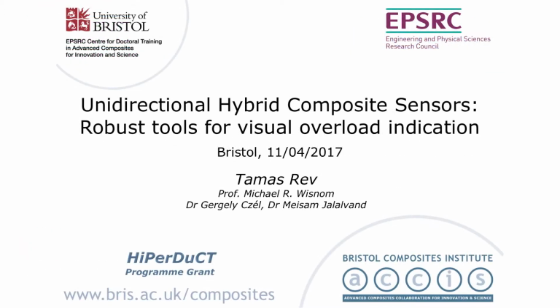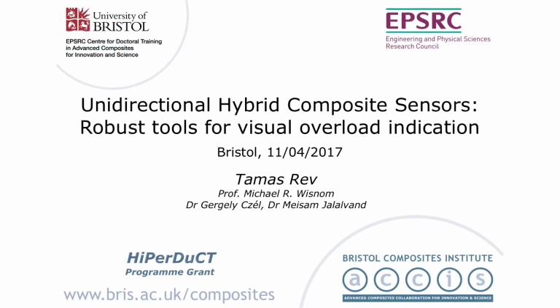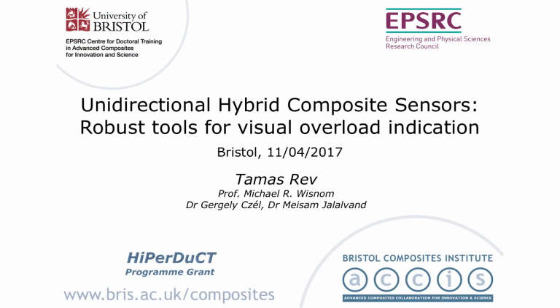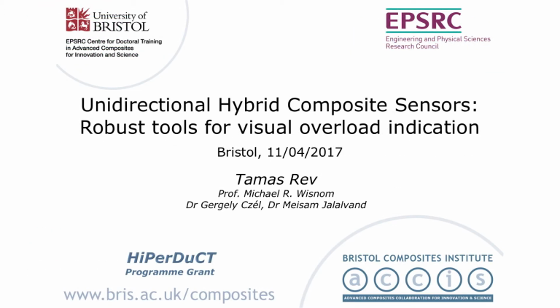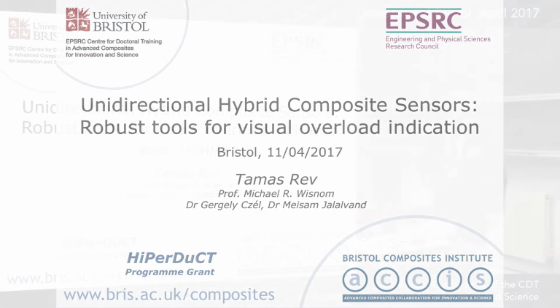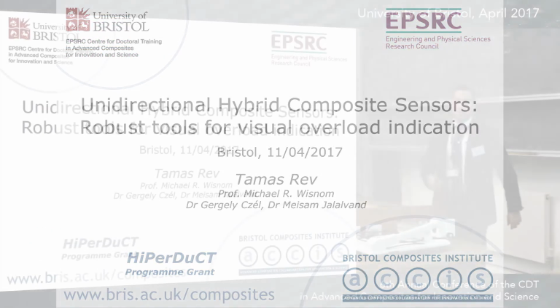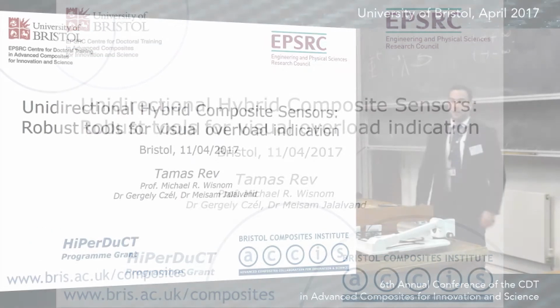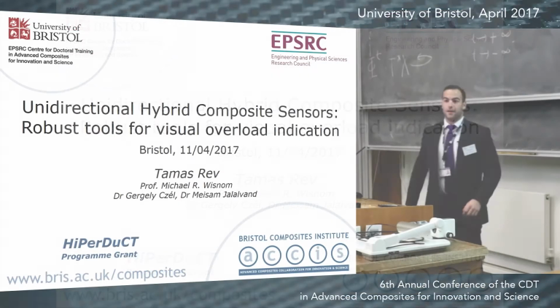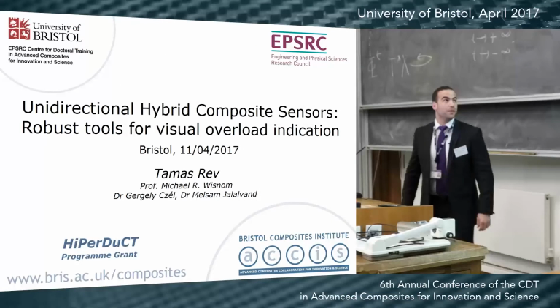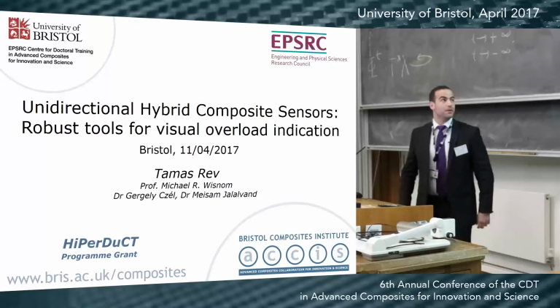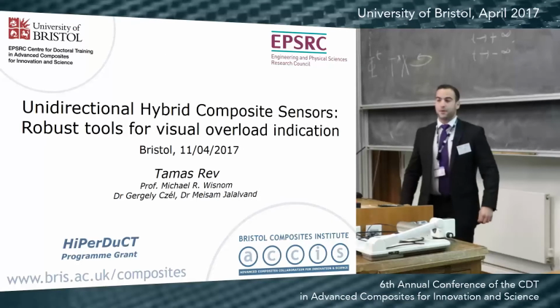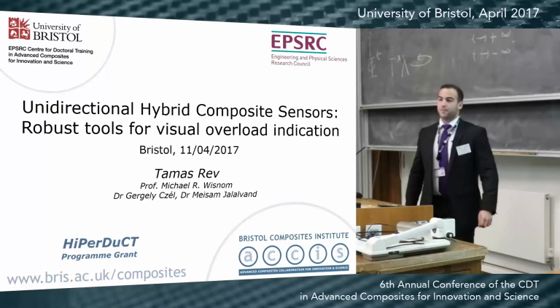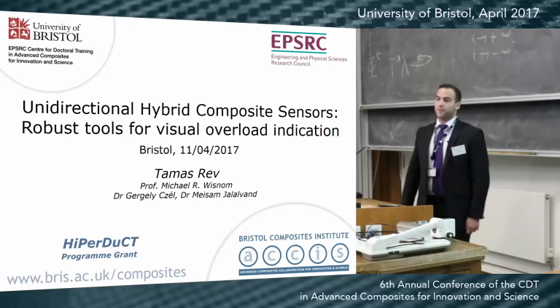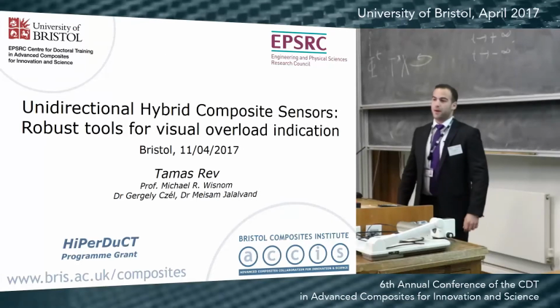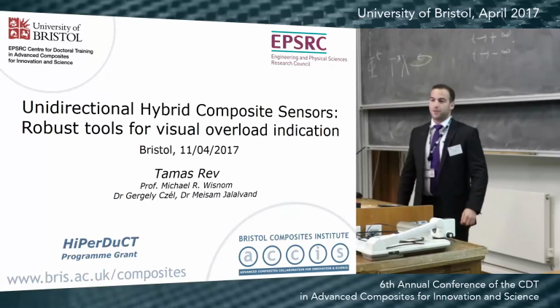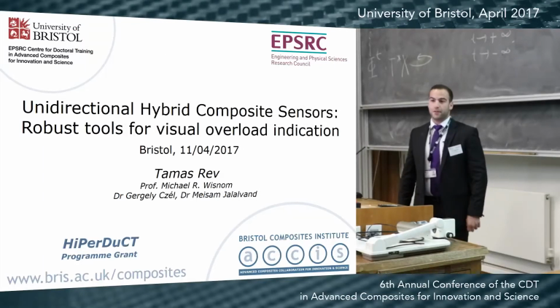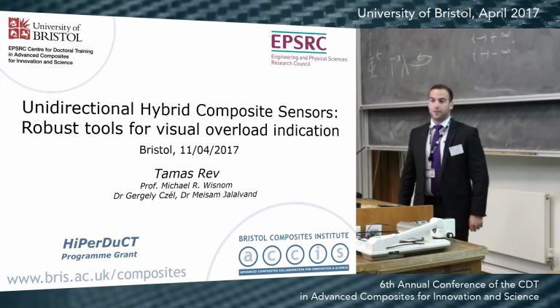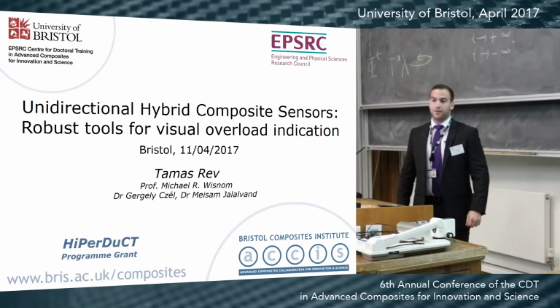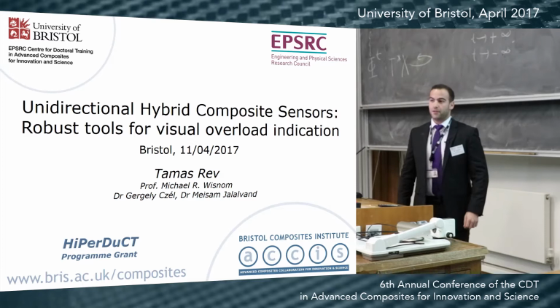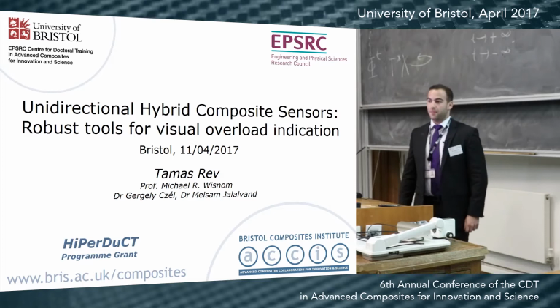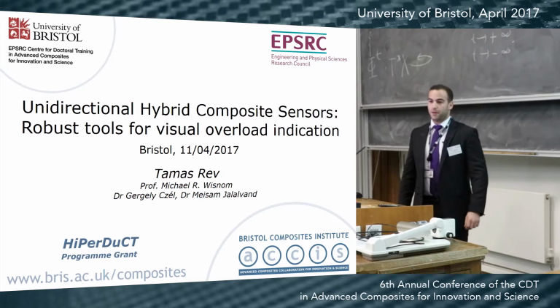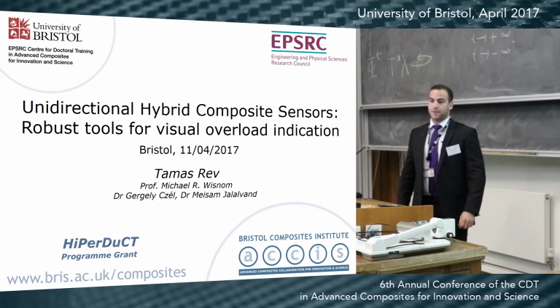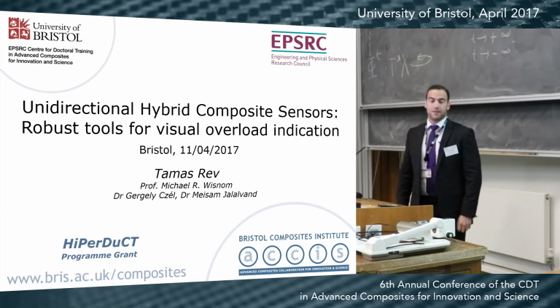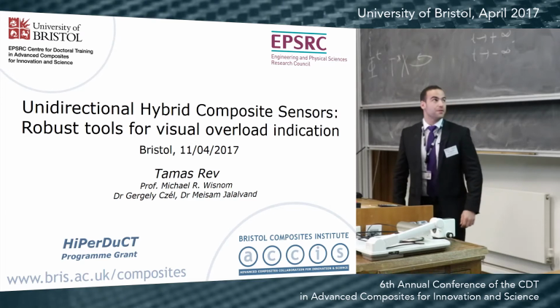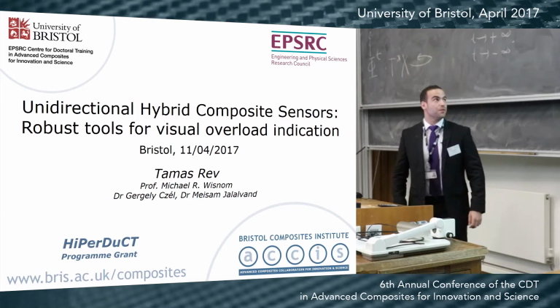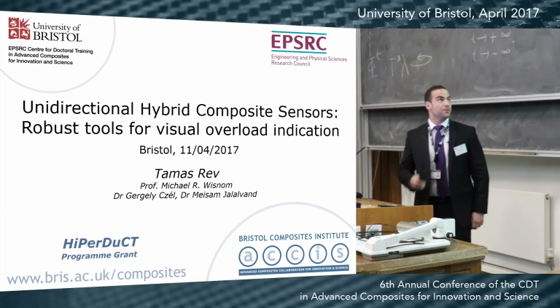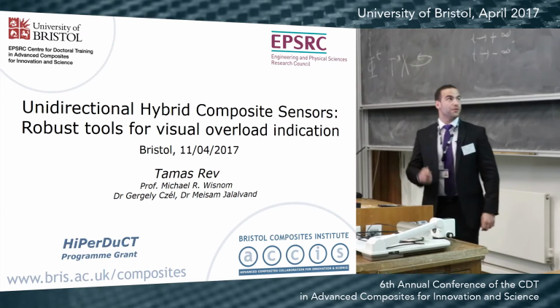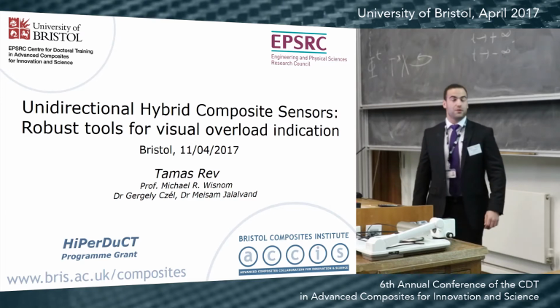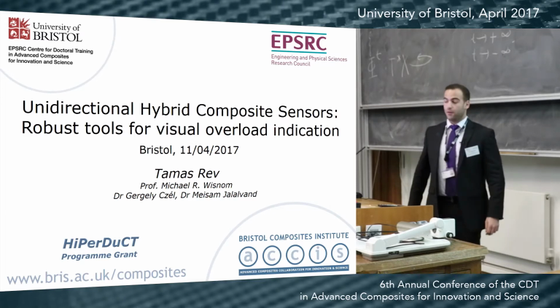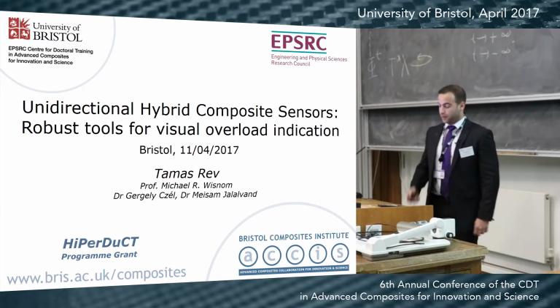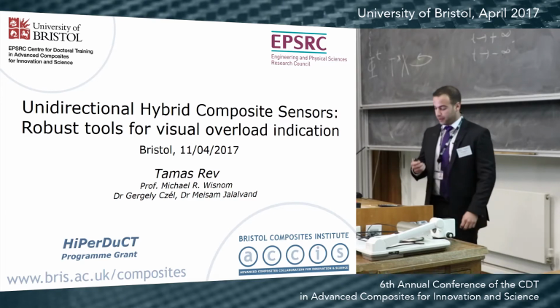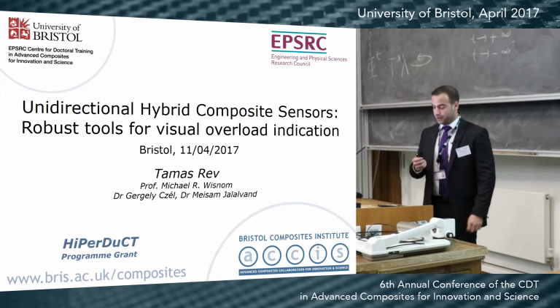Good afternoon everyone. I'm going to present briefly my project on unidirectional hybrid composite sensors, robust tools for visual overload indication.